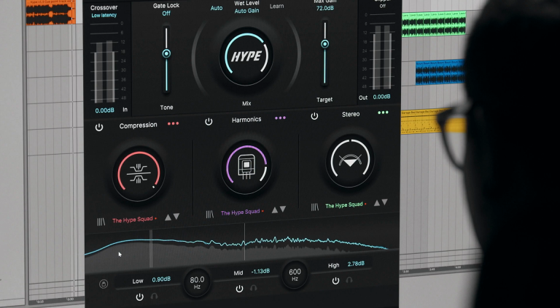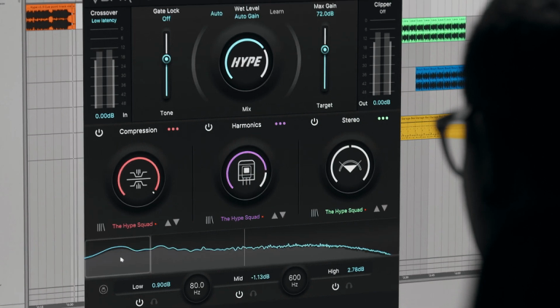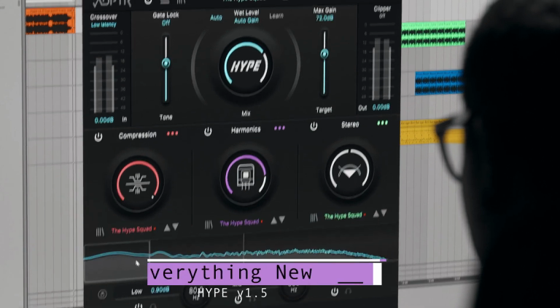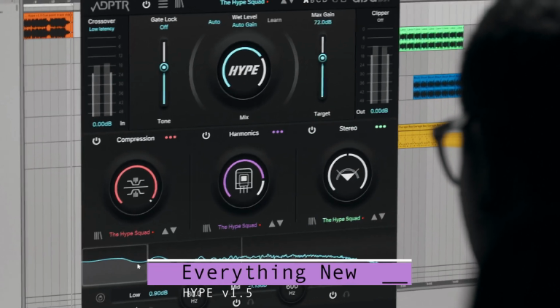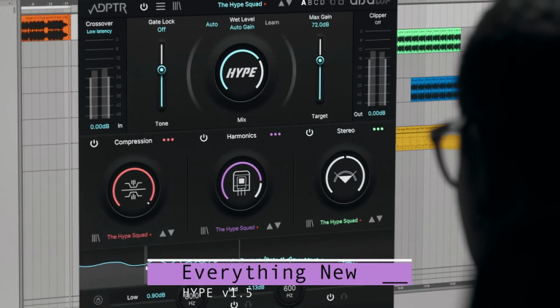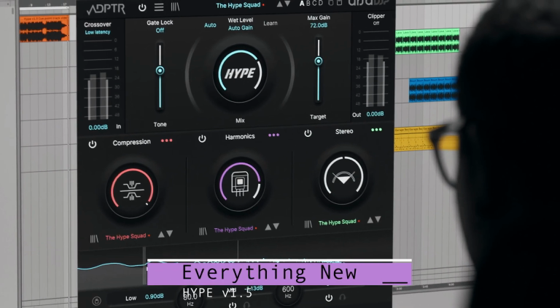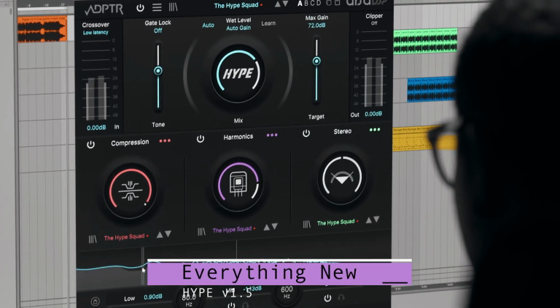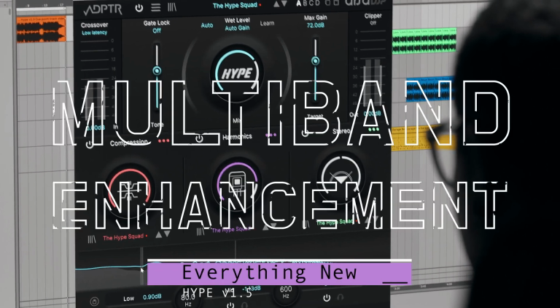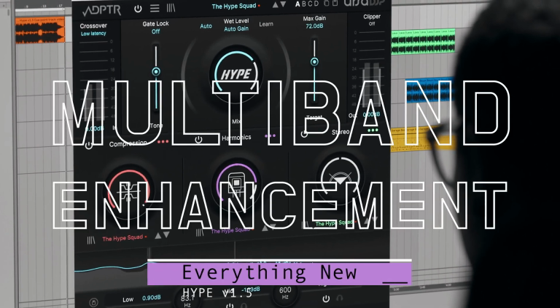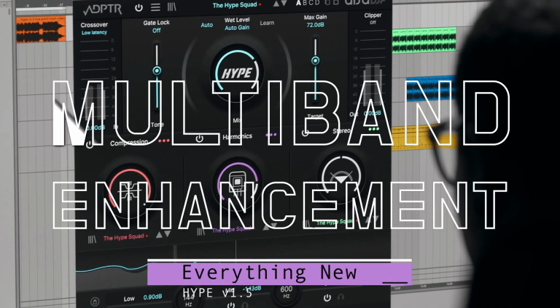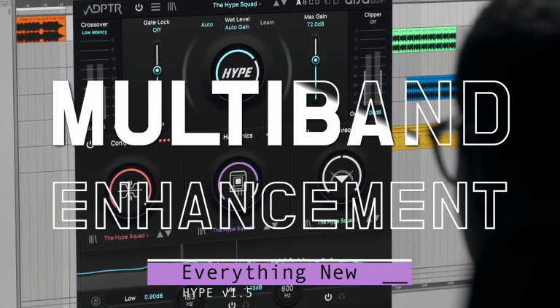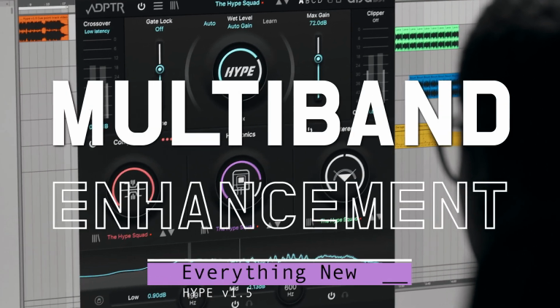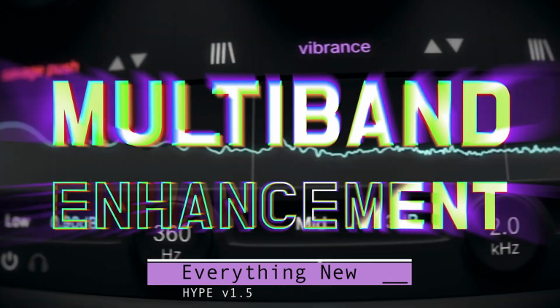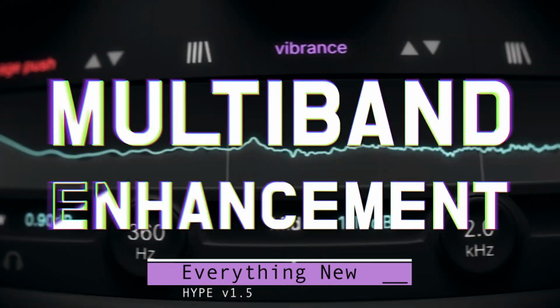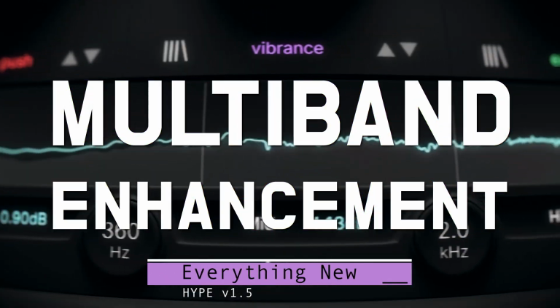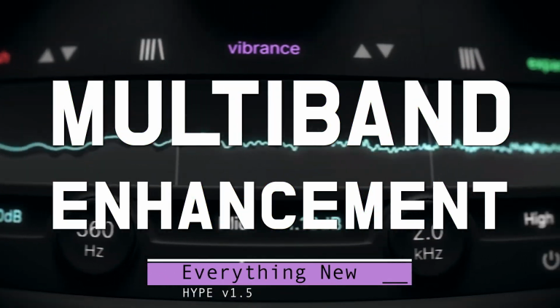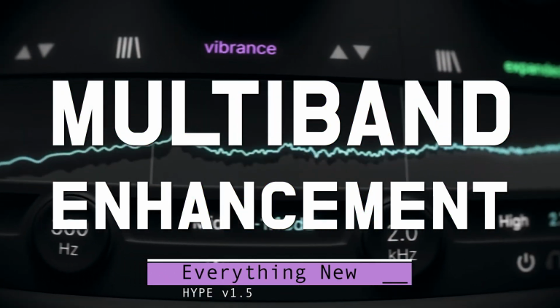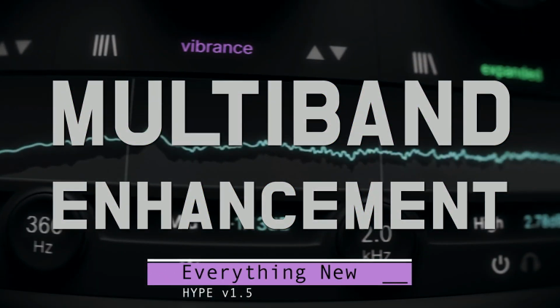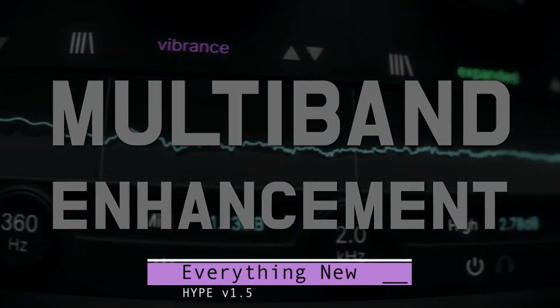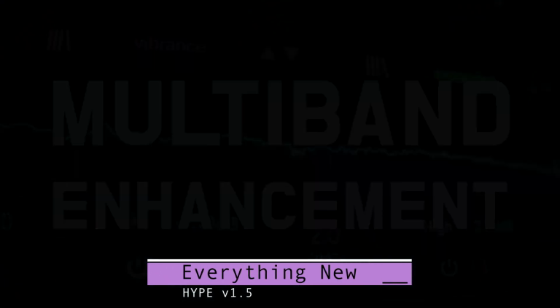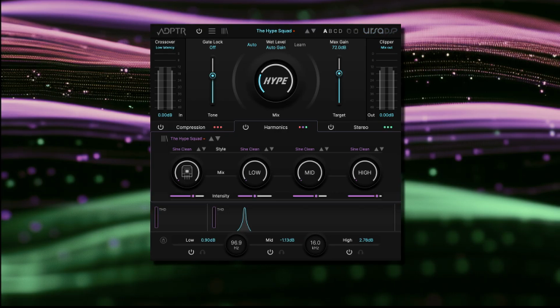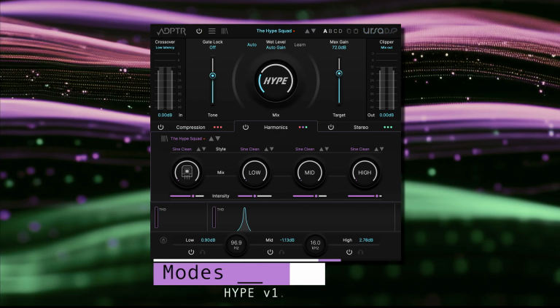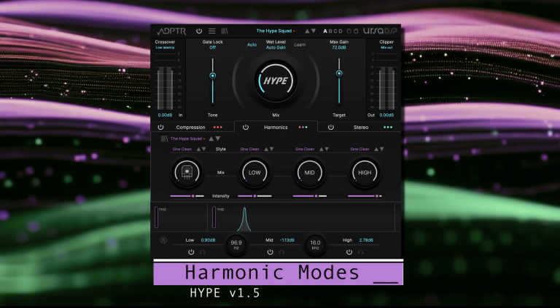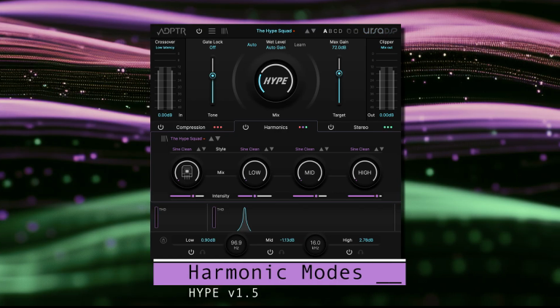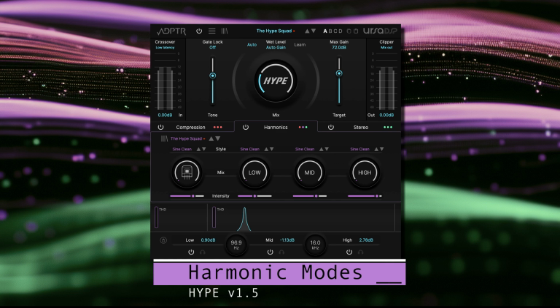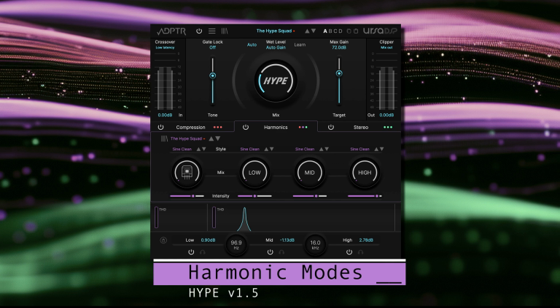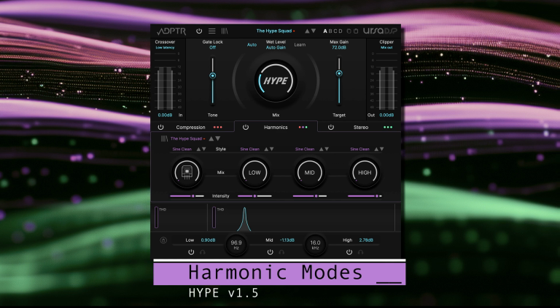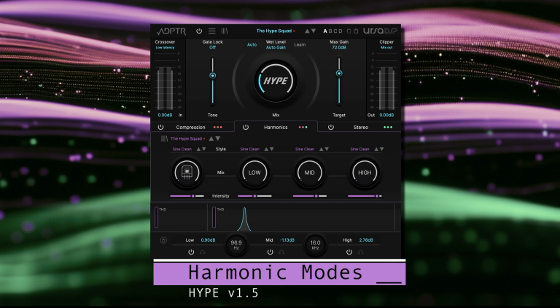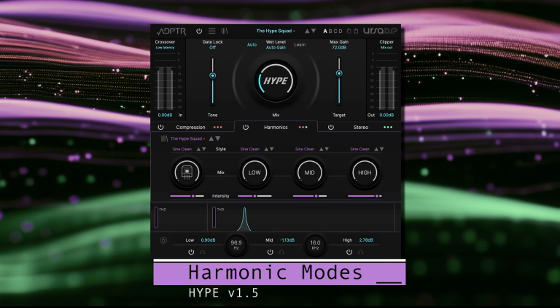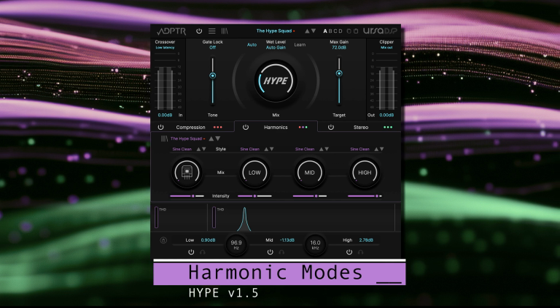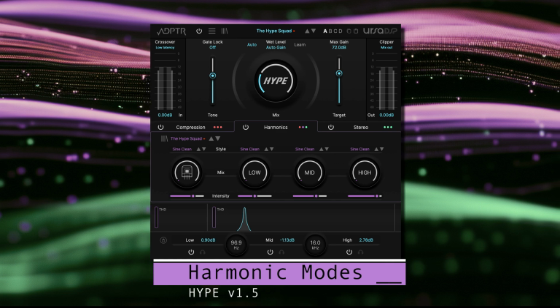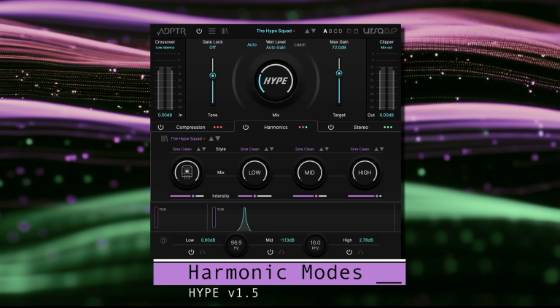Here's everything new in Hype version 1.5. Let's kick things off by introducing two new harmonic algorithms.